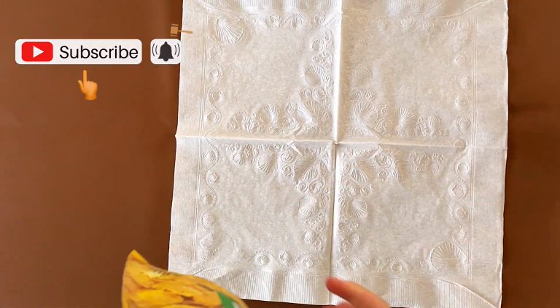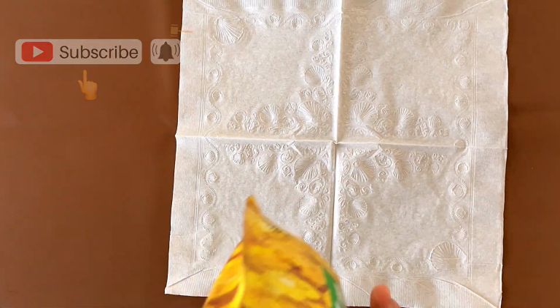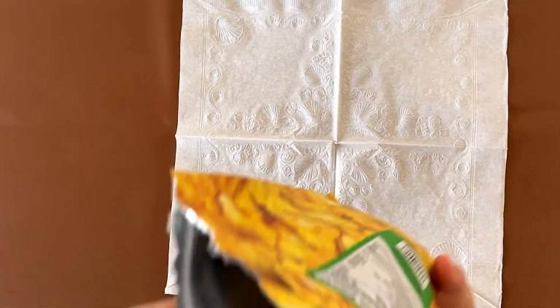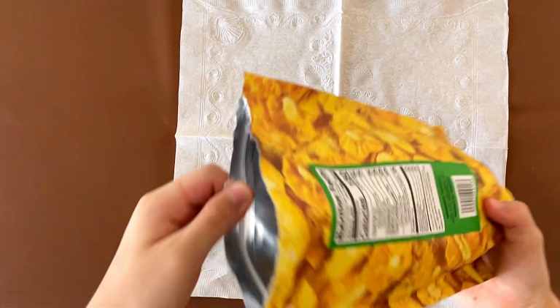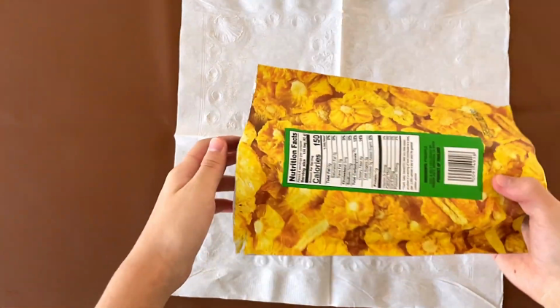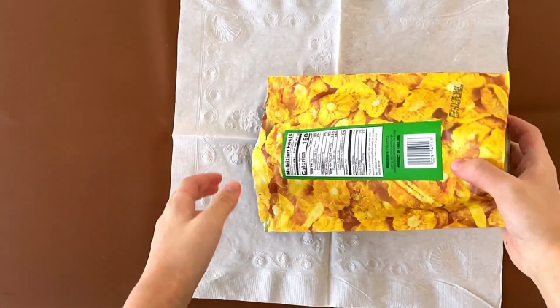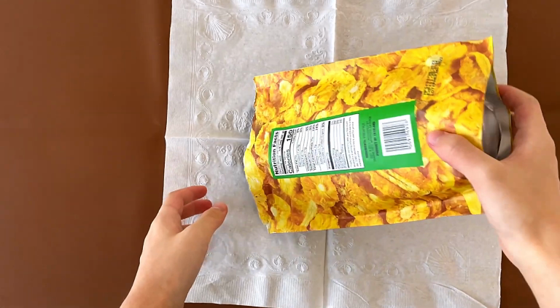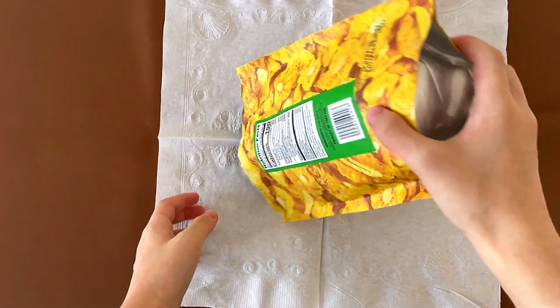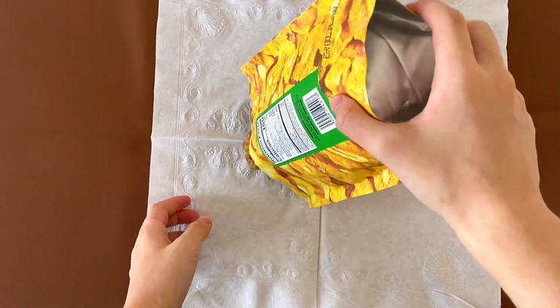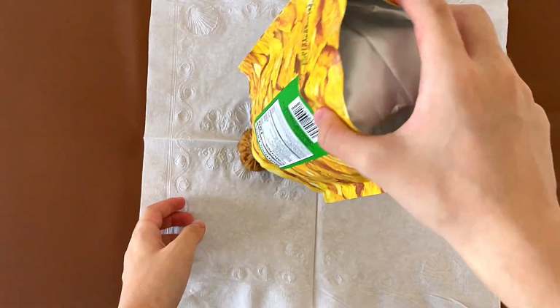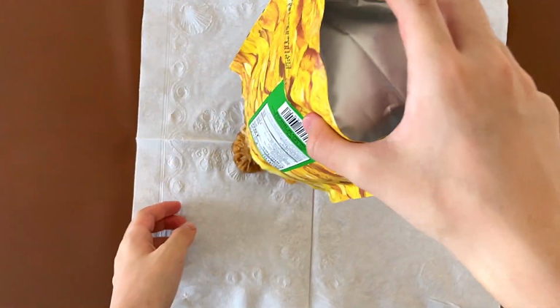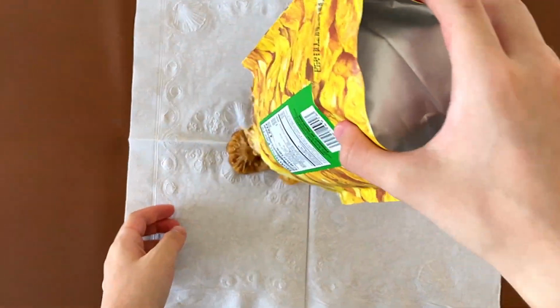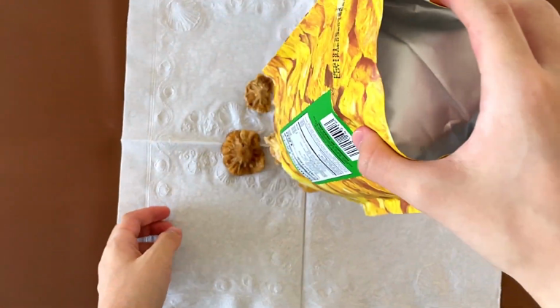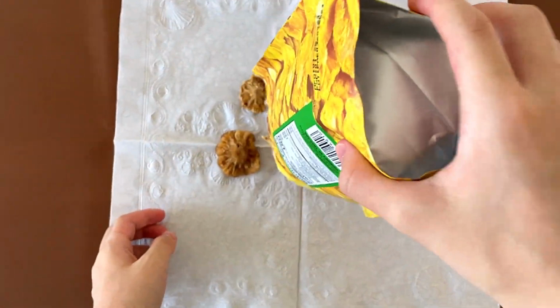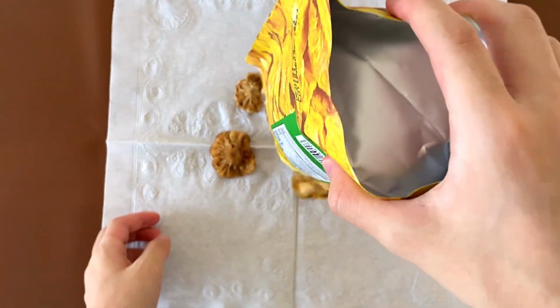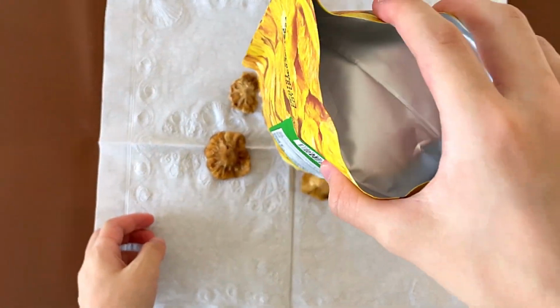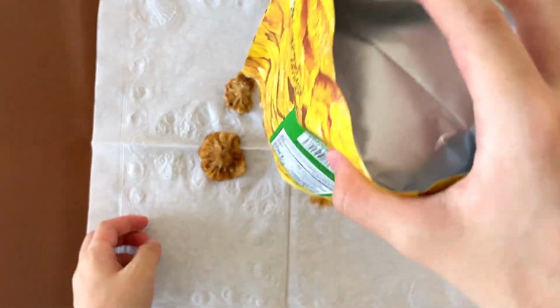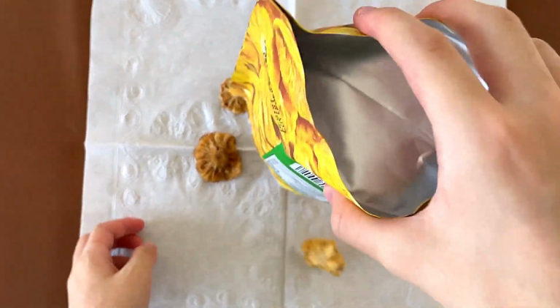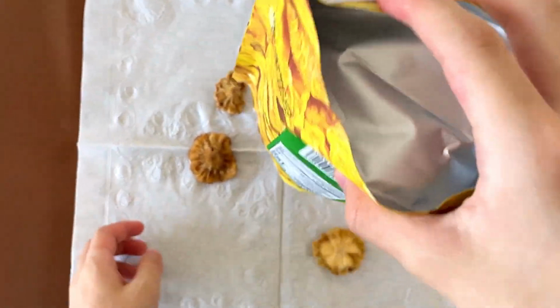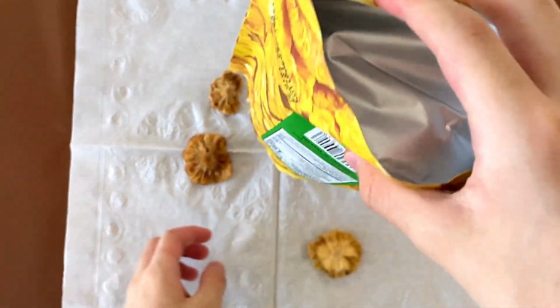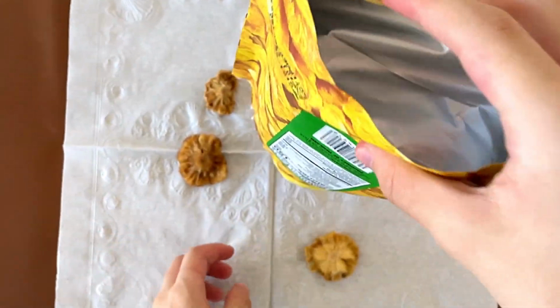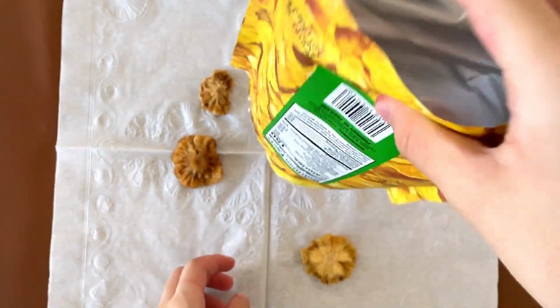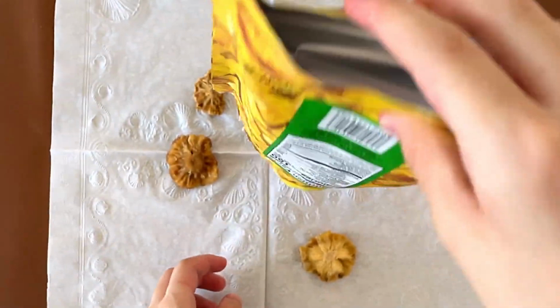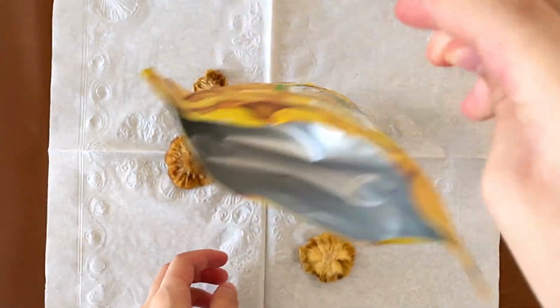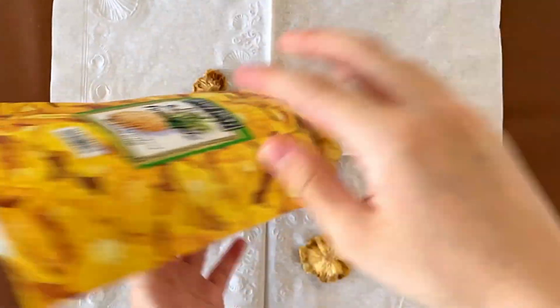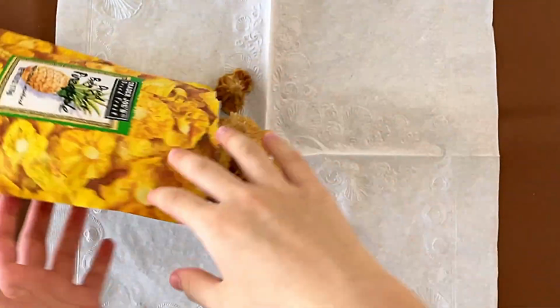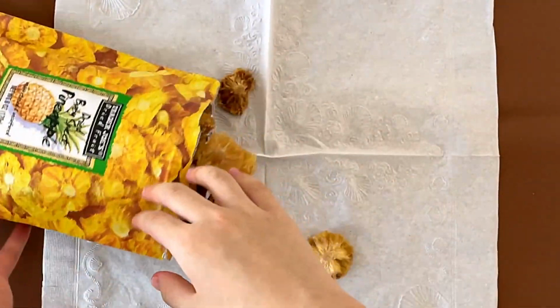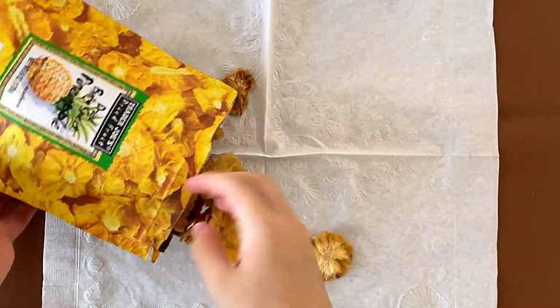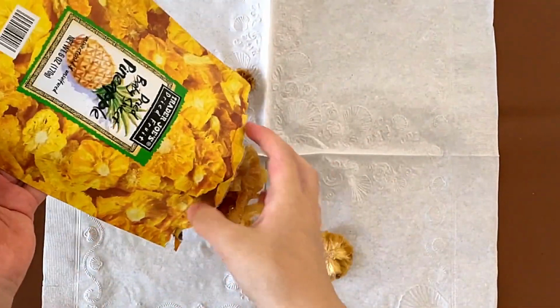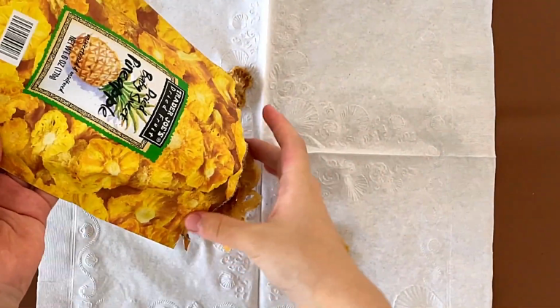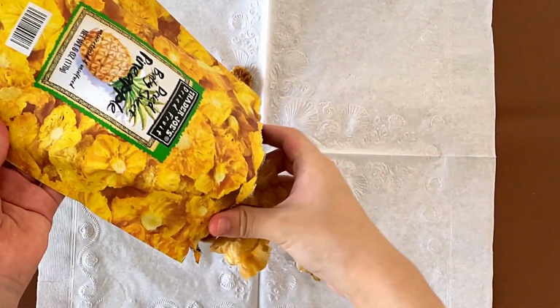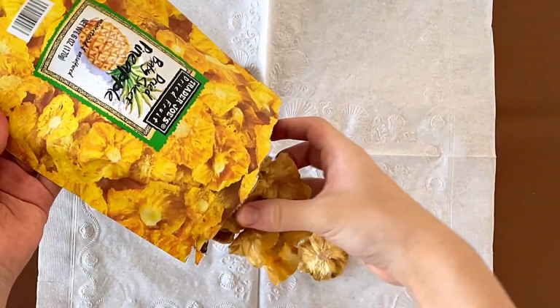Oh, it's not the dried pineapple cubes — it's like the actual dried pineapple slices.